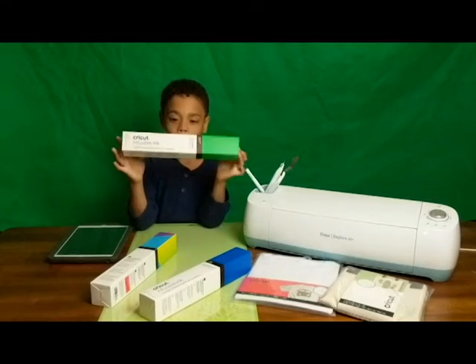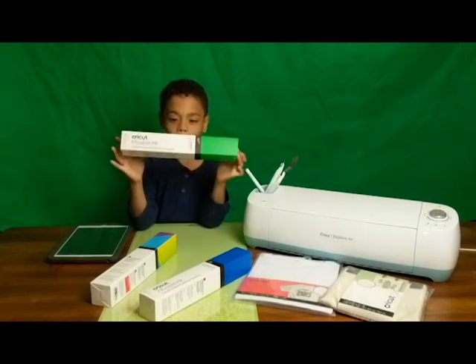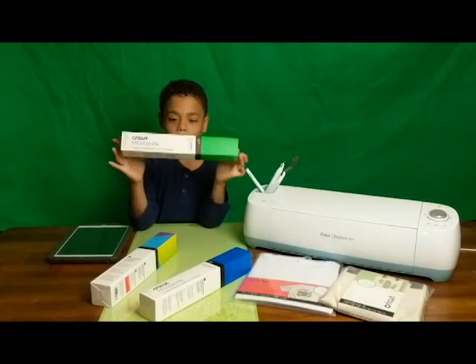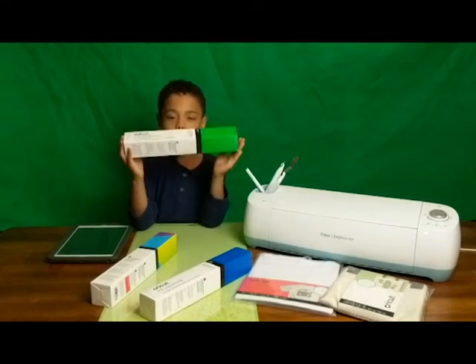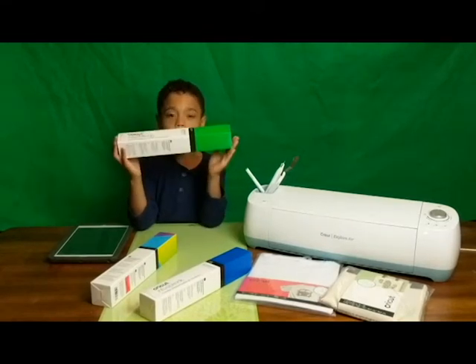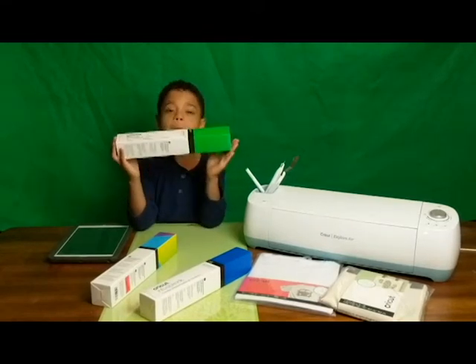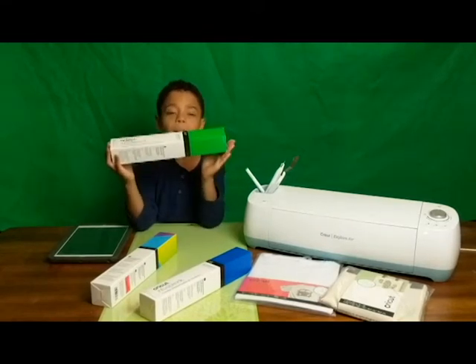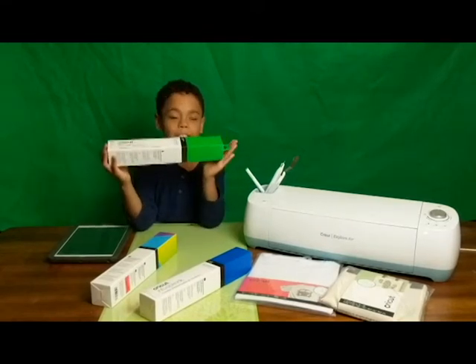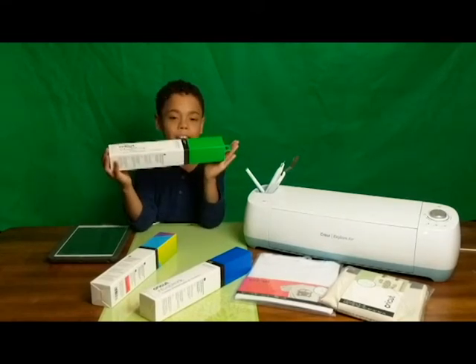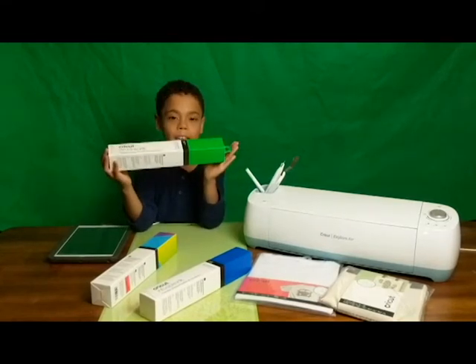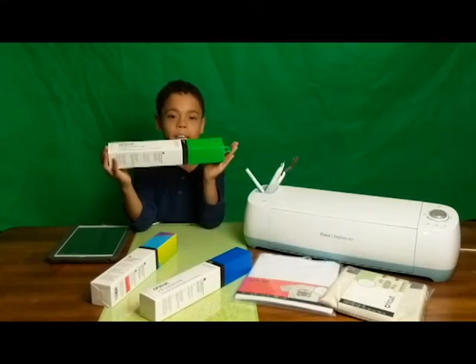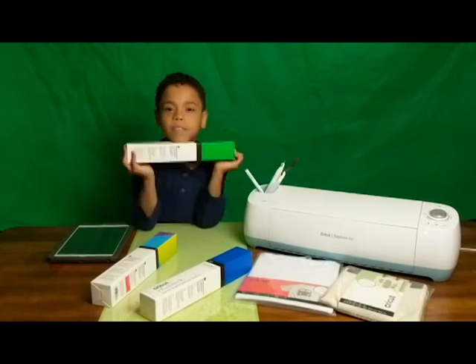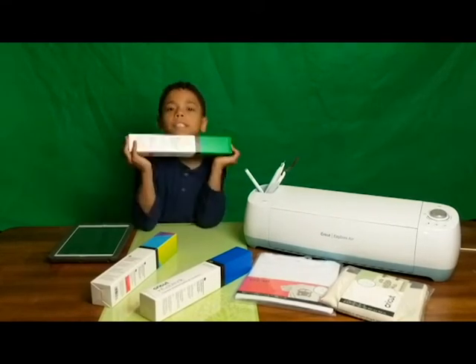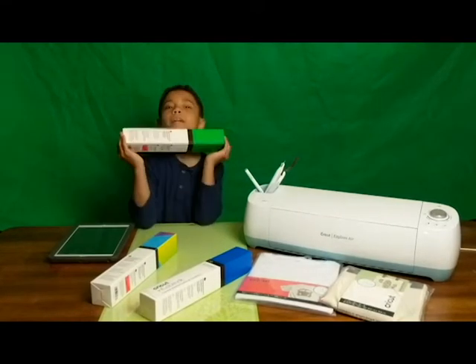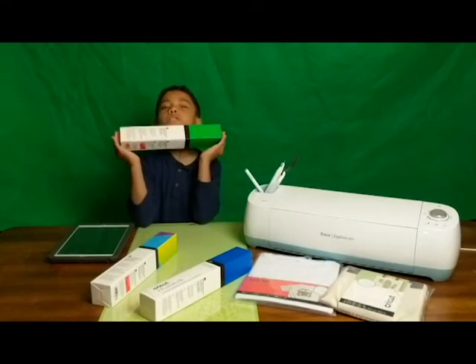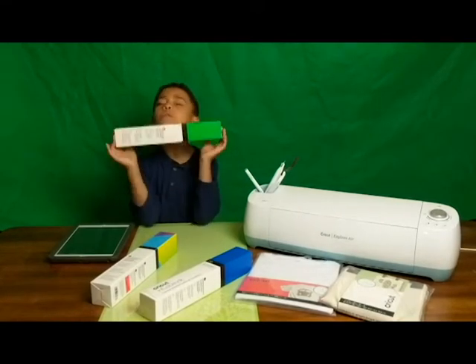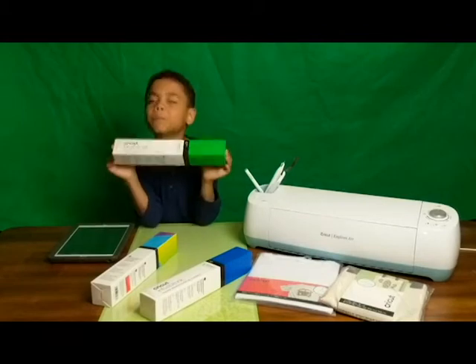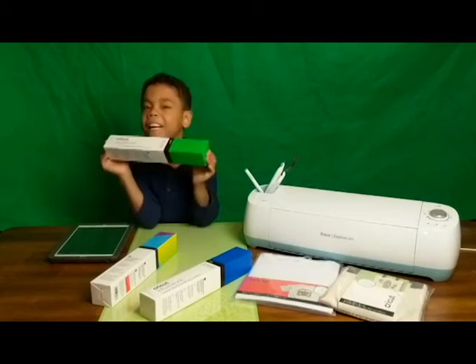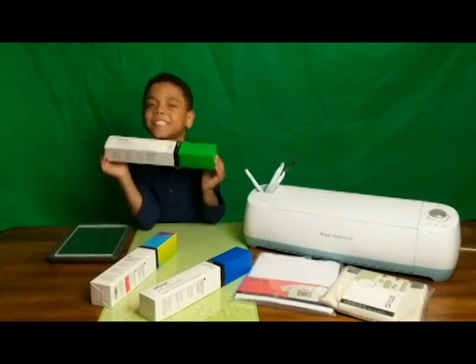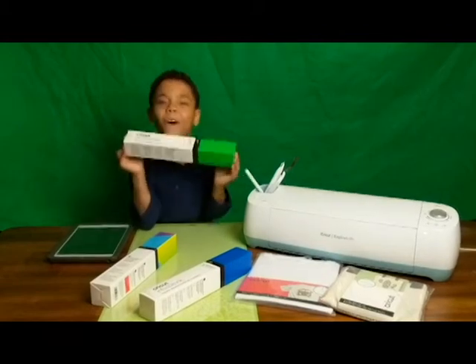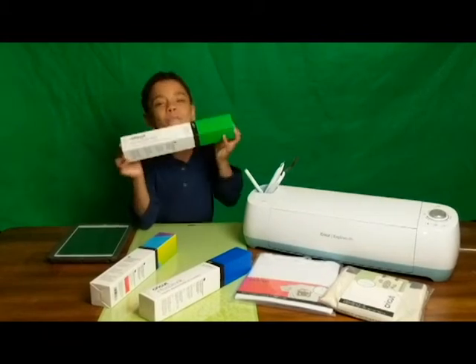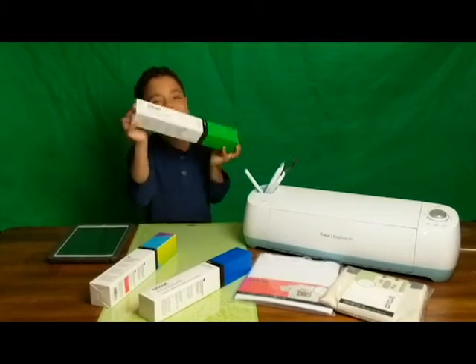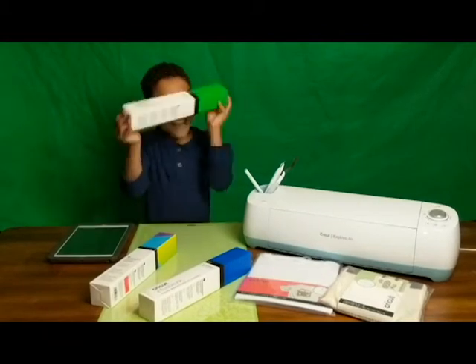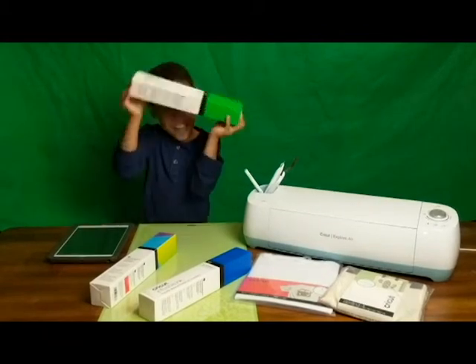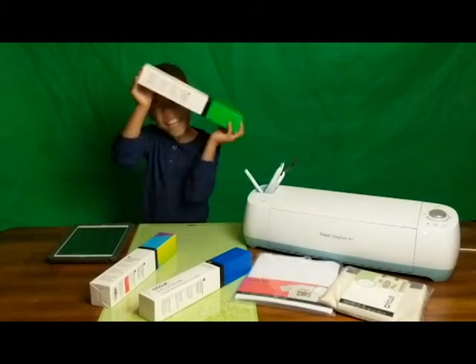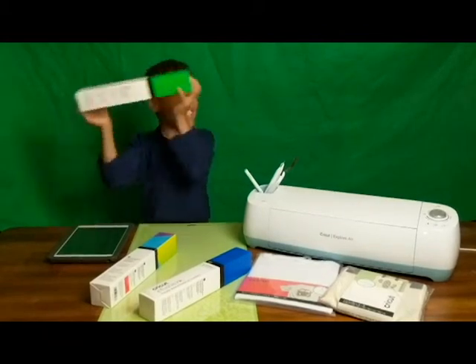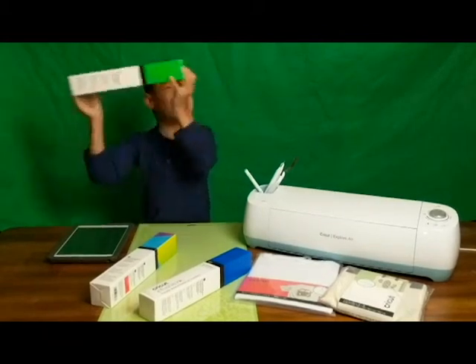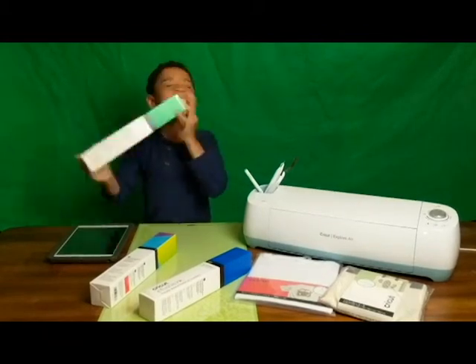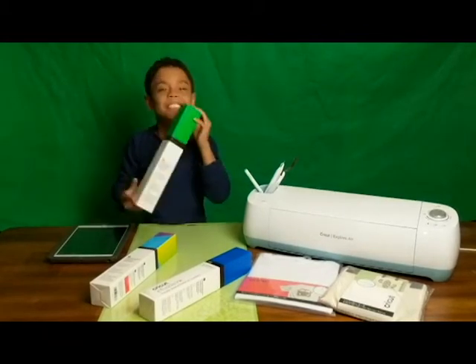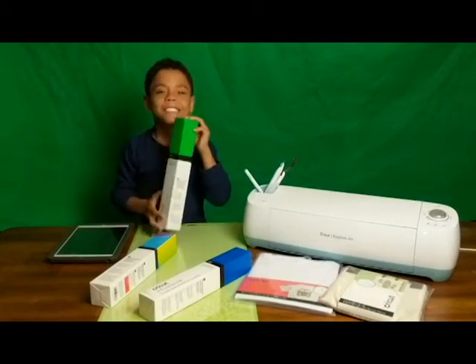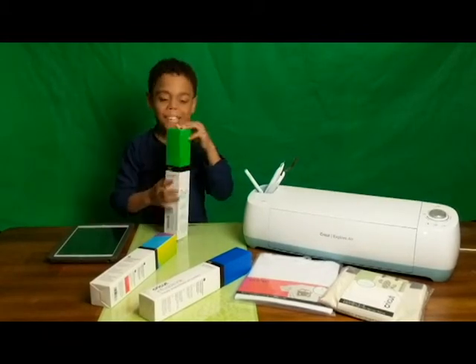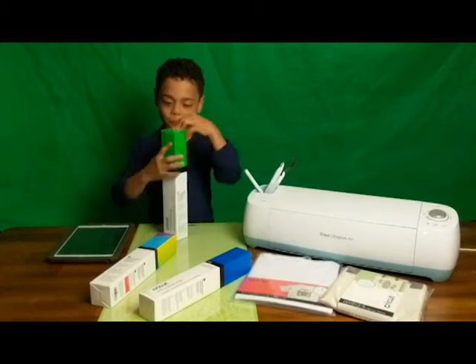It just came out today and I'm super excited to open it! Now let's open it.